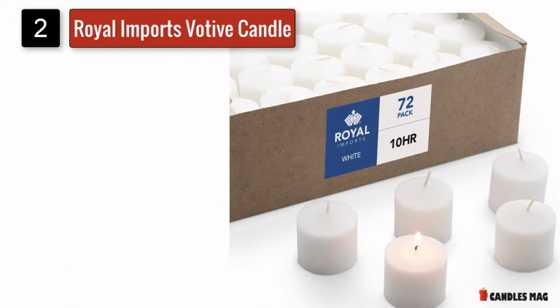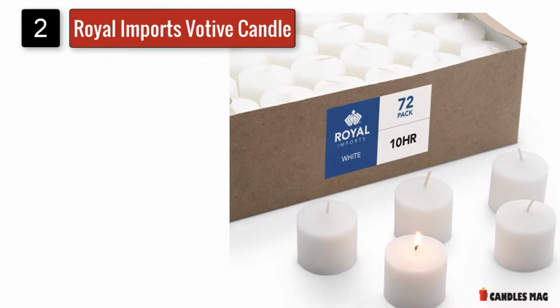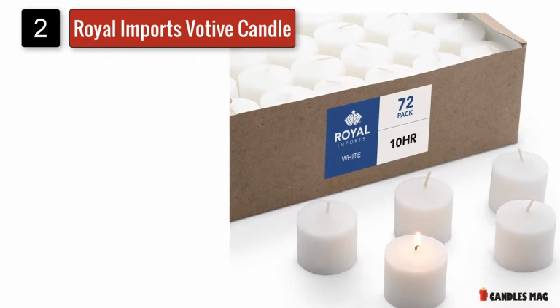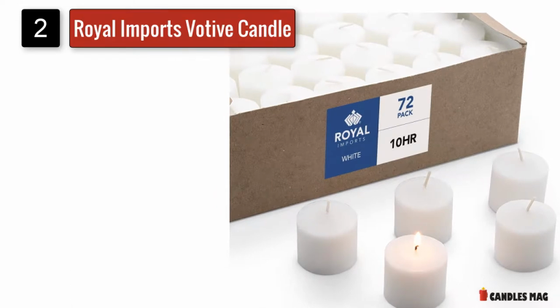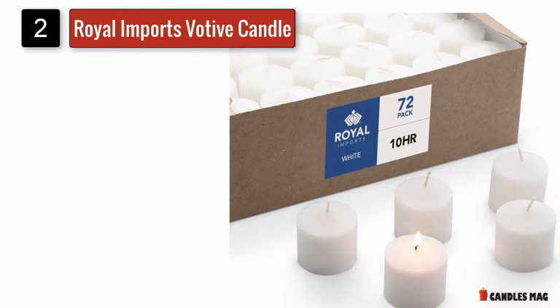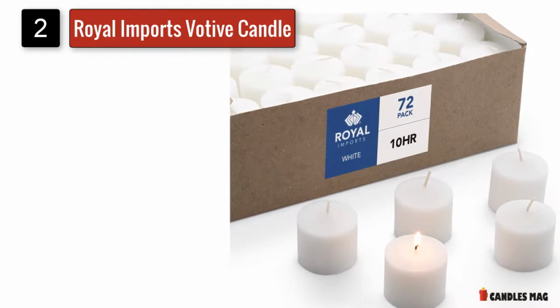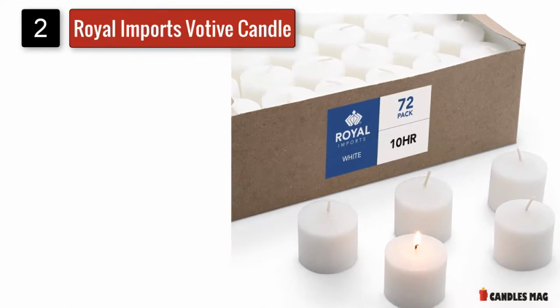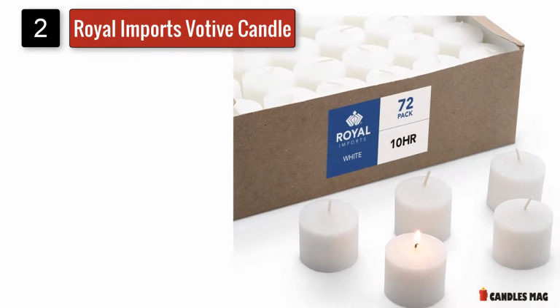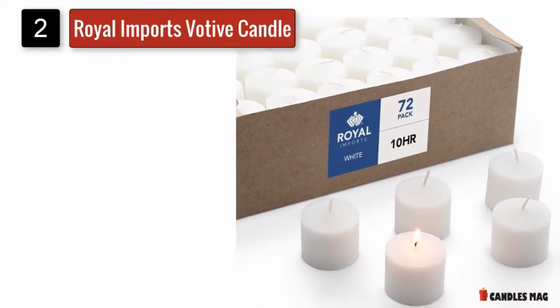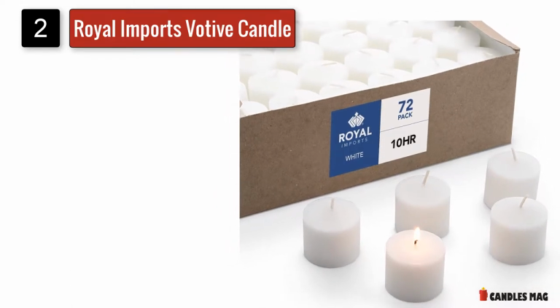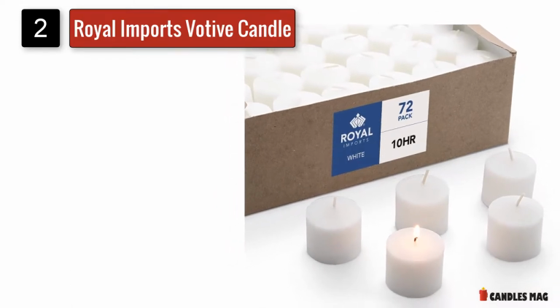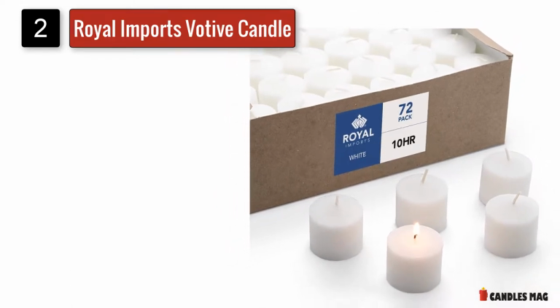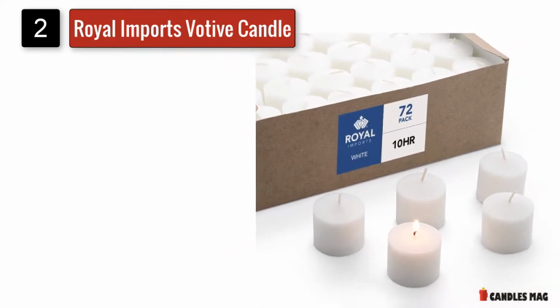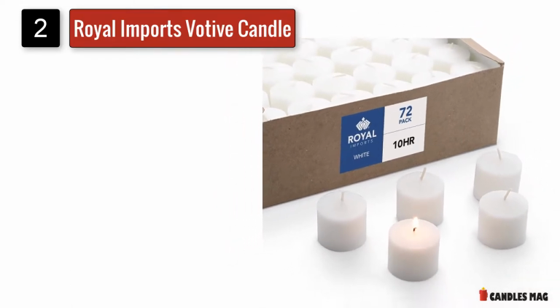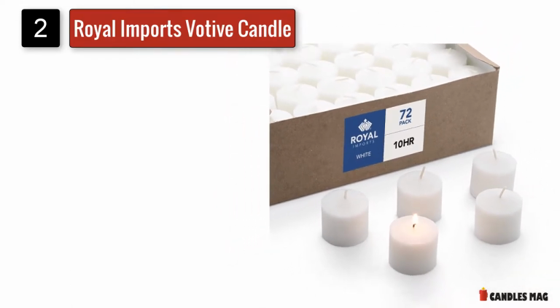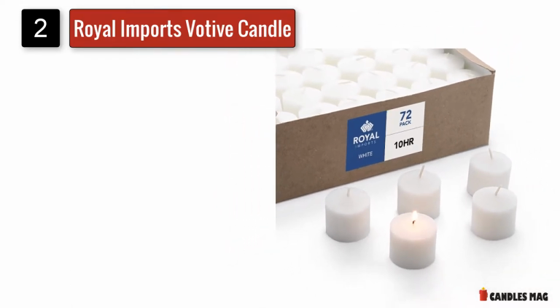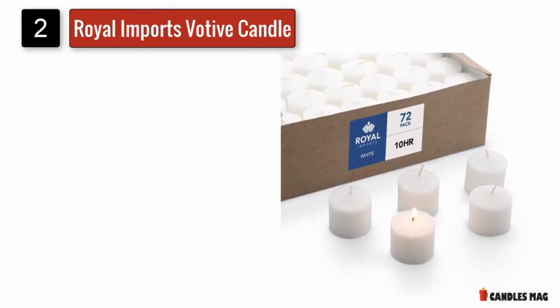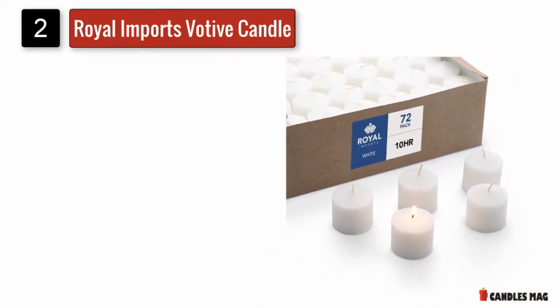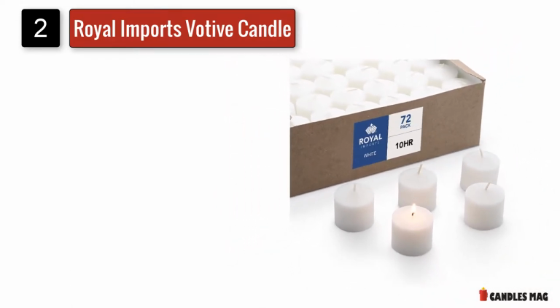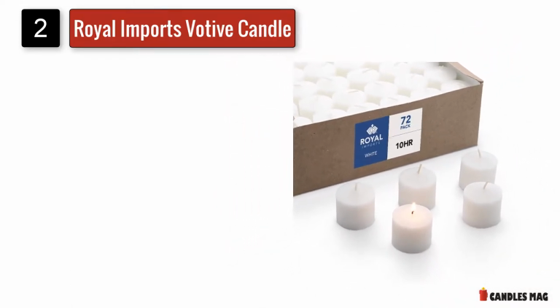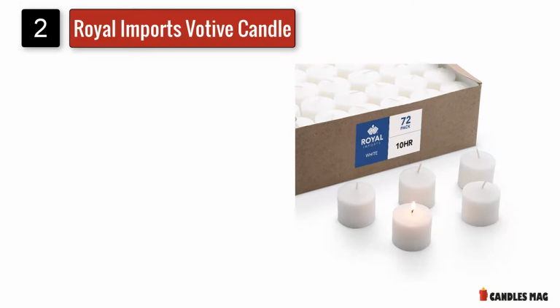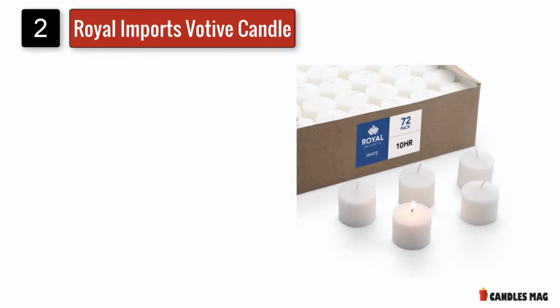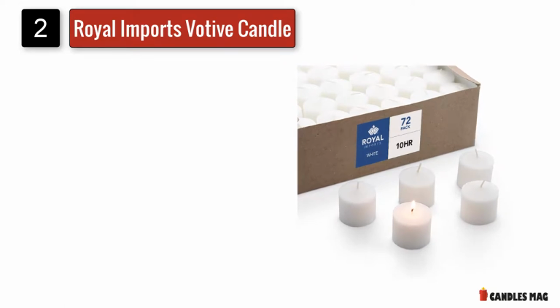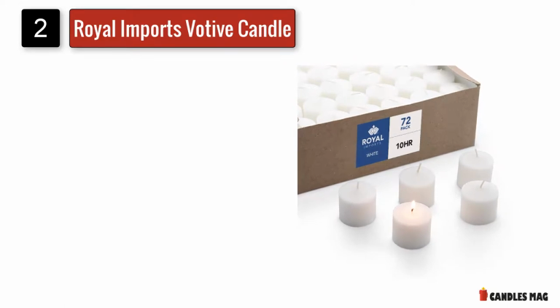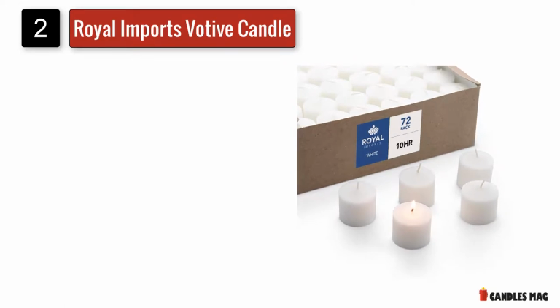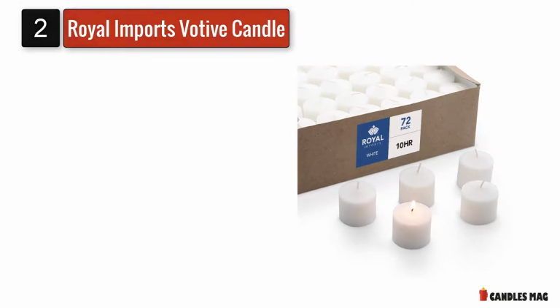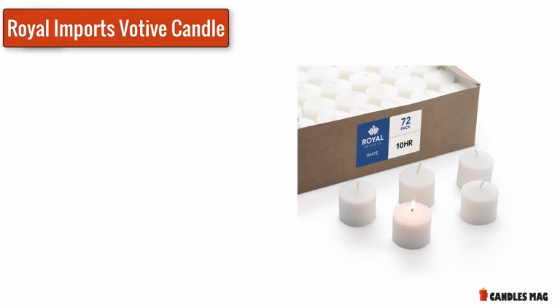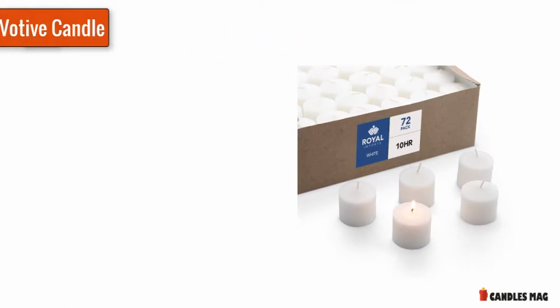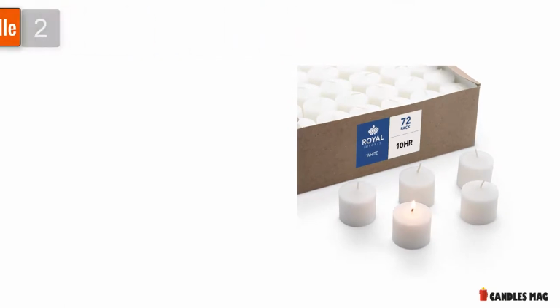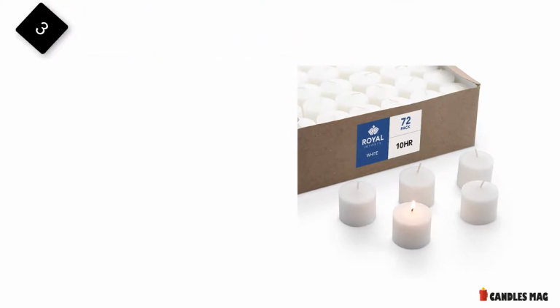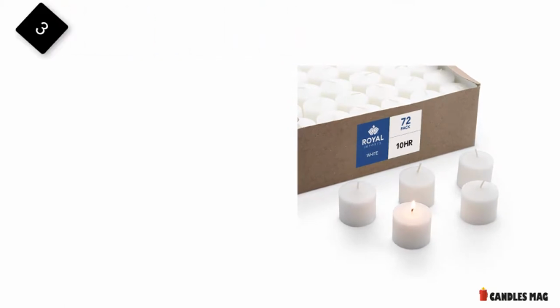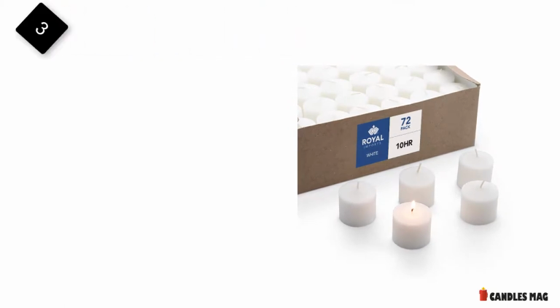The extended burn time allows you to reuse this candle for multiple events, thus adding value to your product.